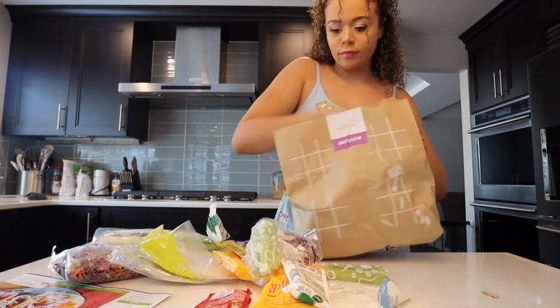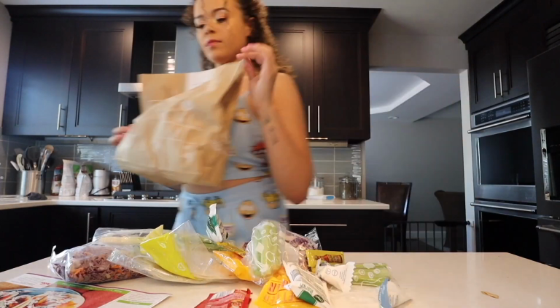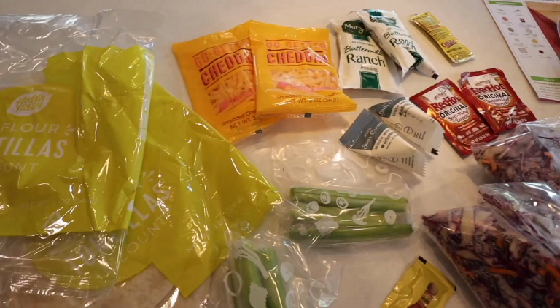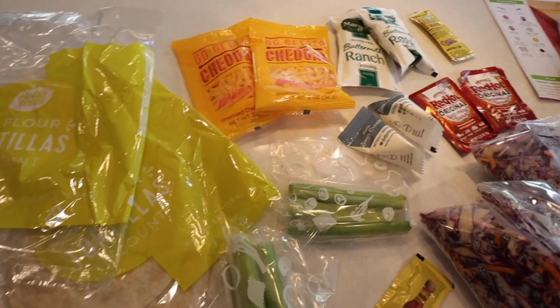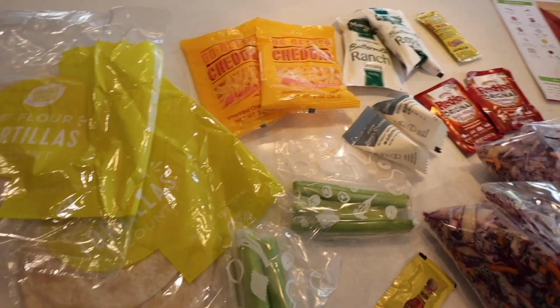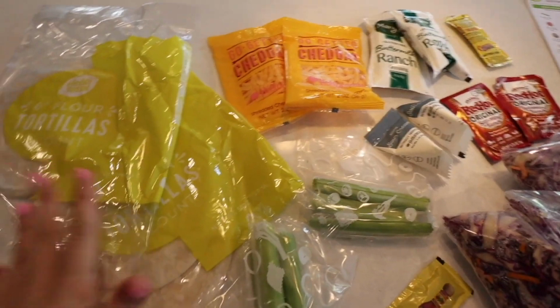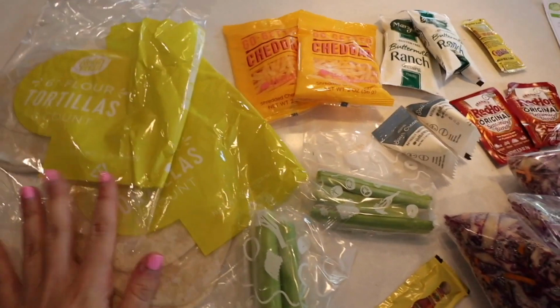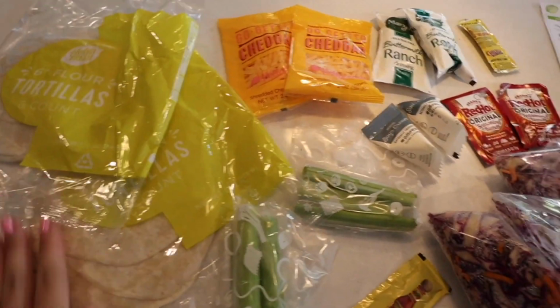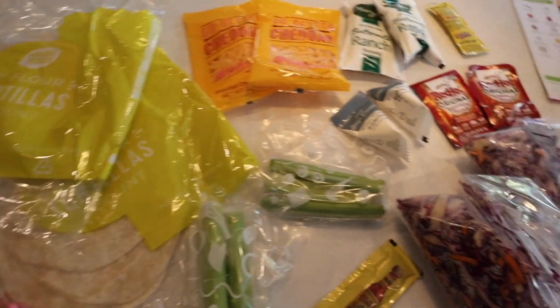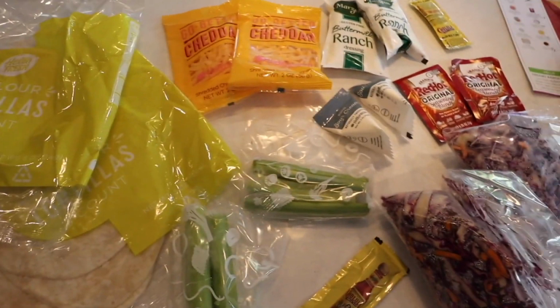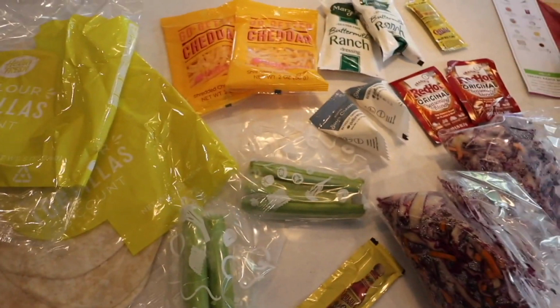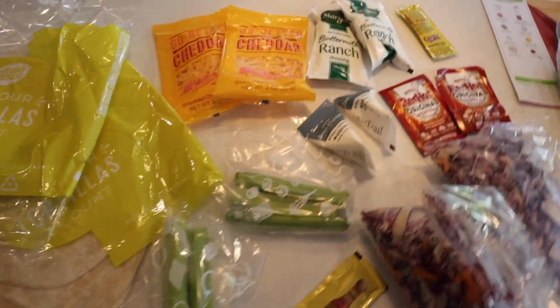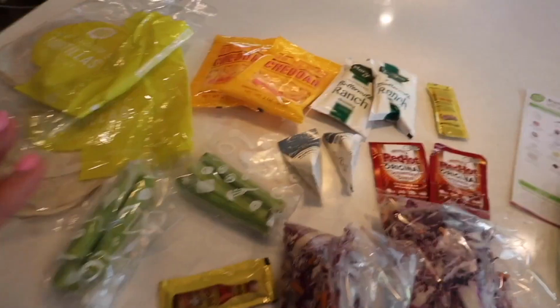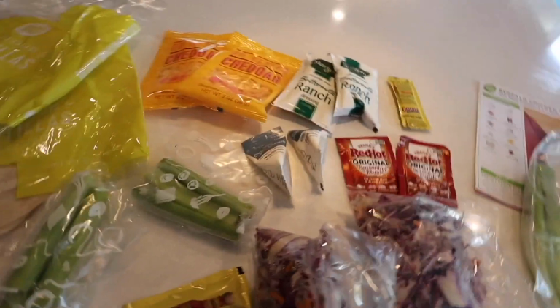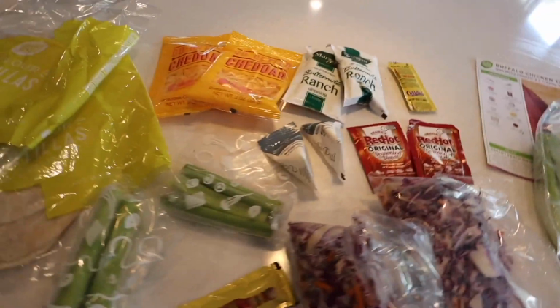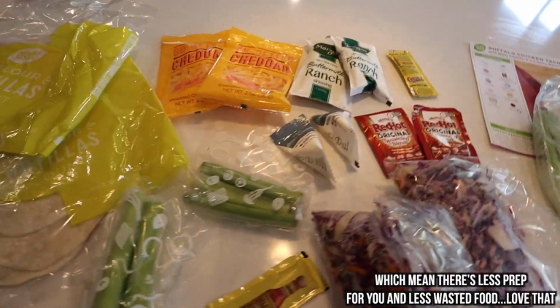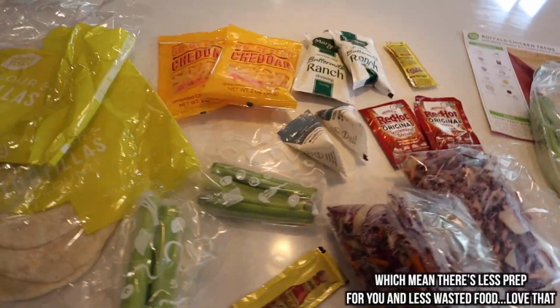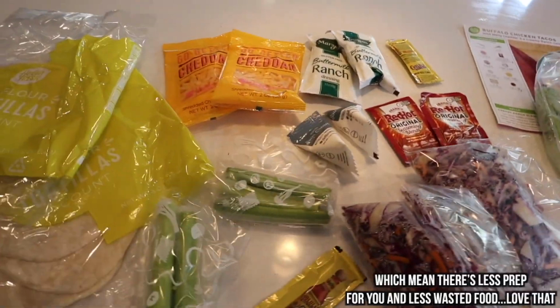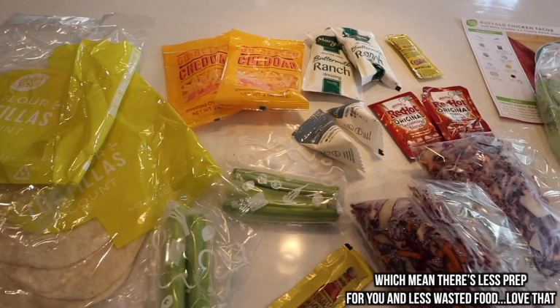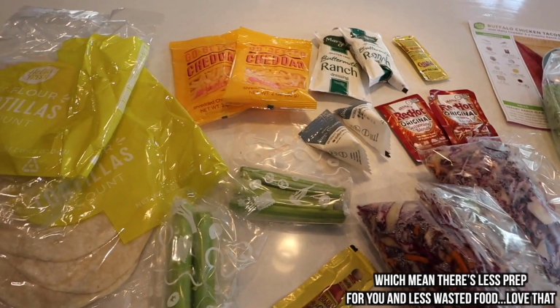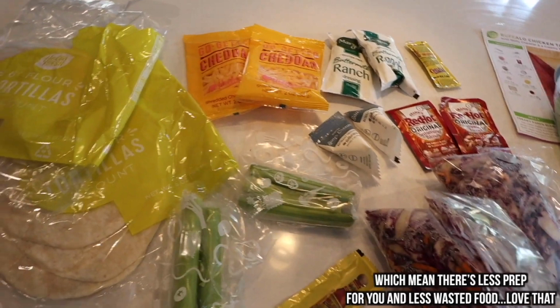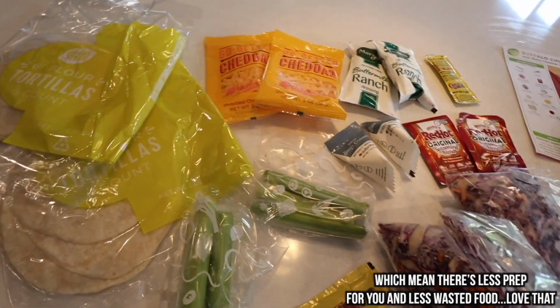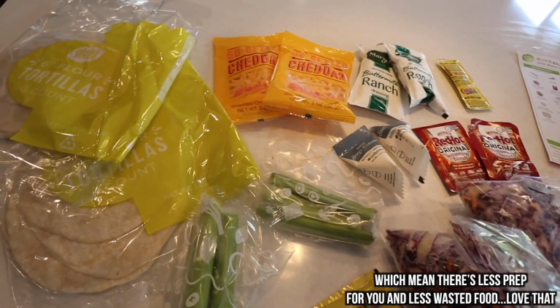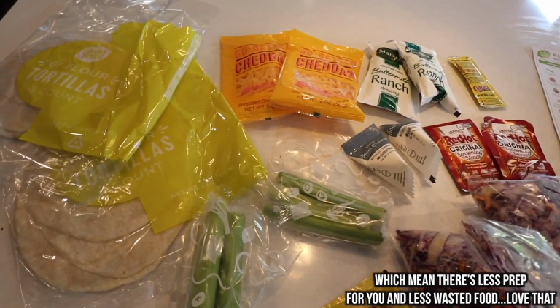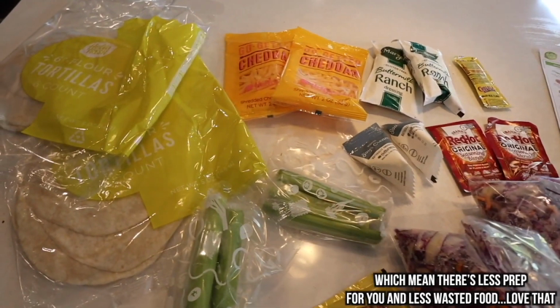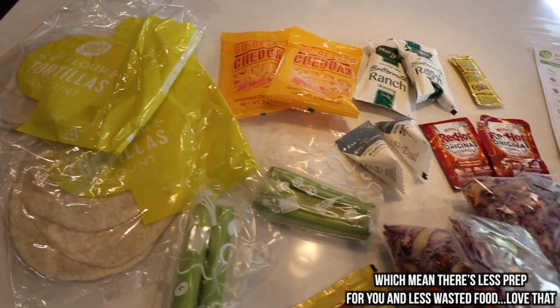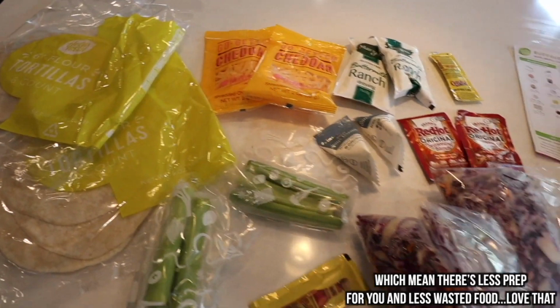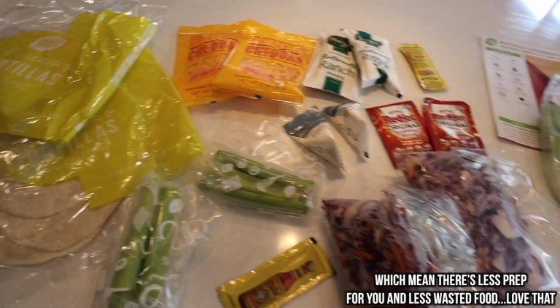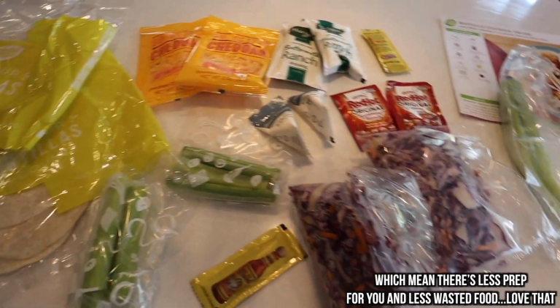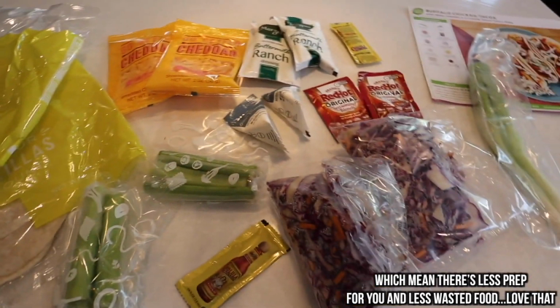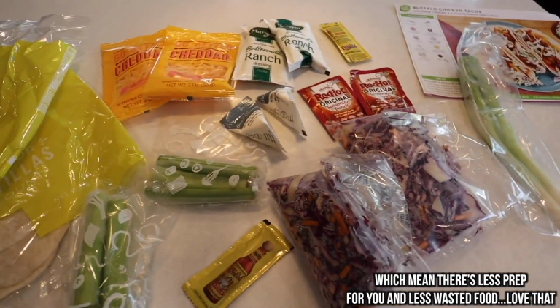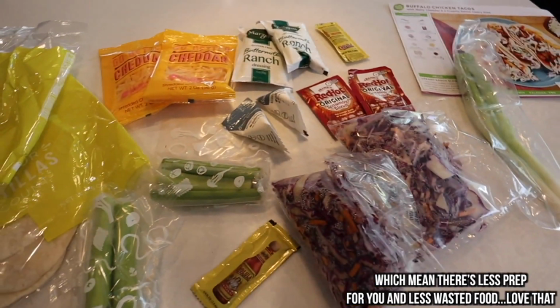Got all the ingredients set out — they're already pre-measured, which I love, don't have to deal with that.